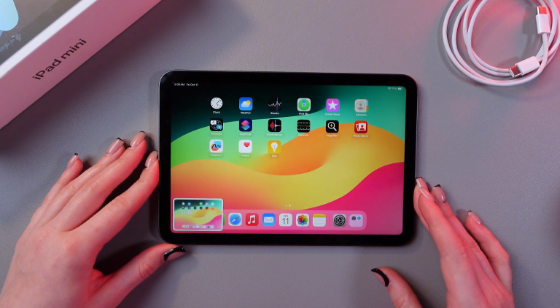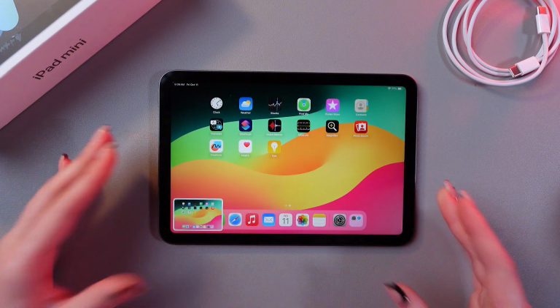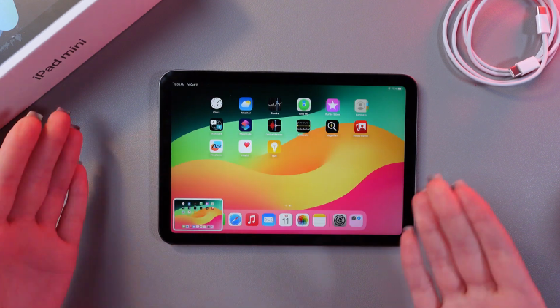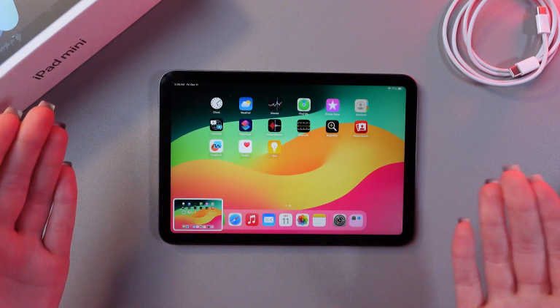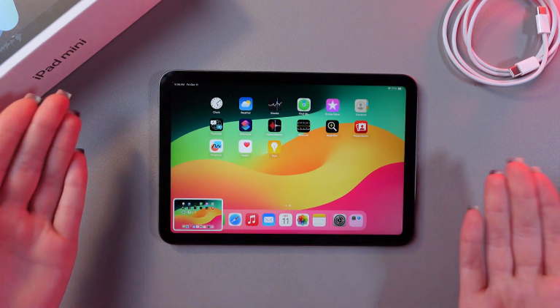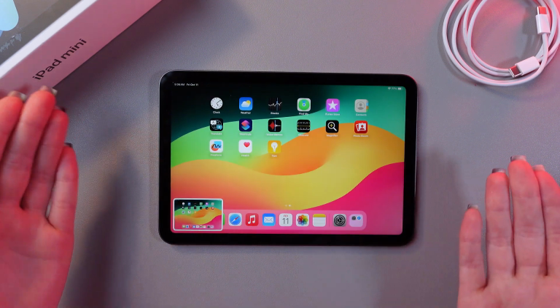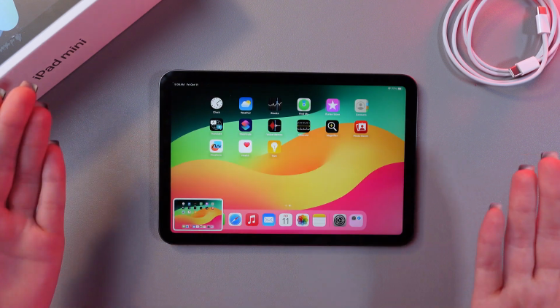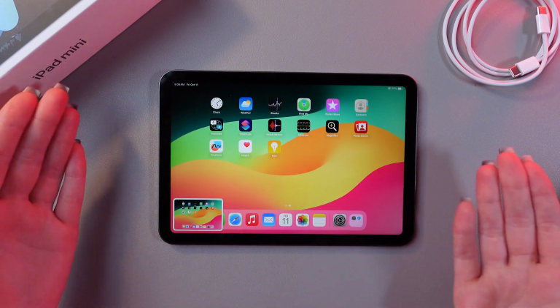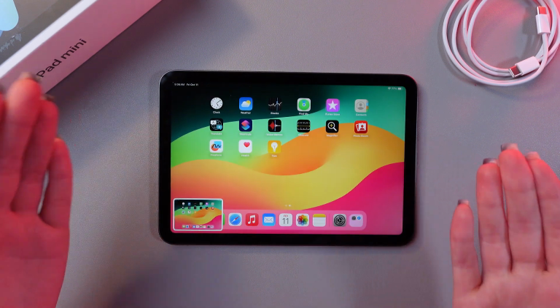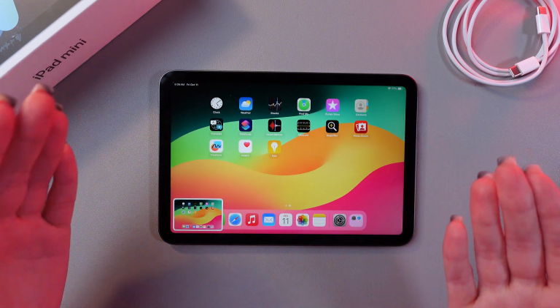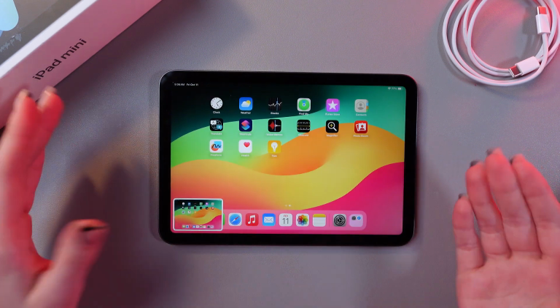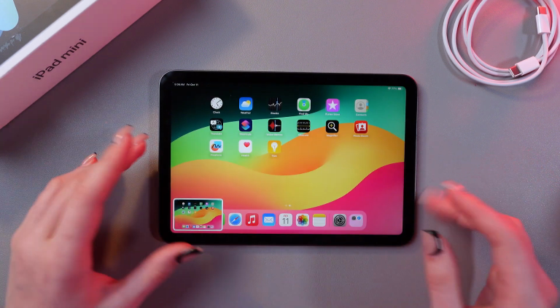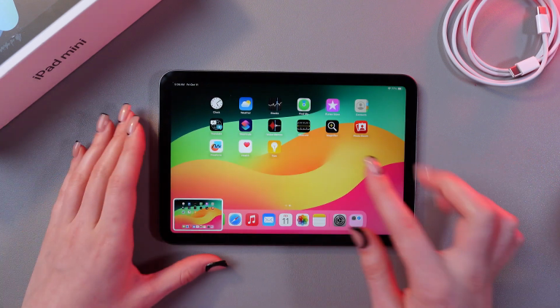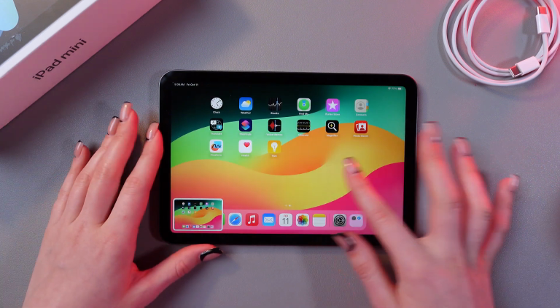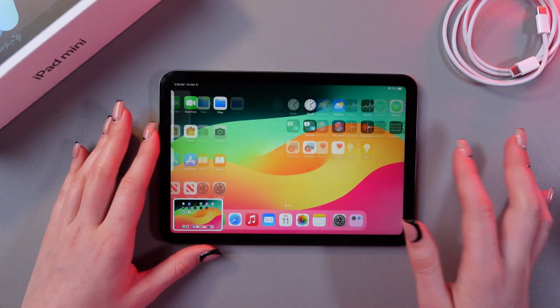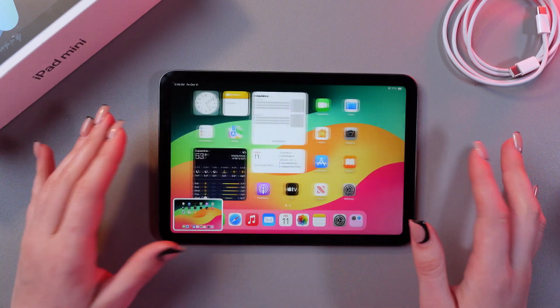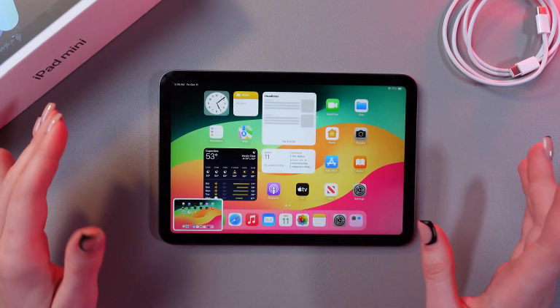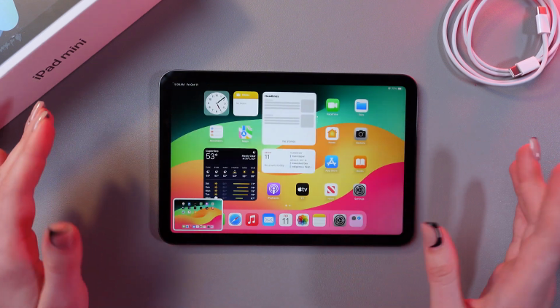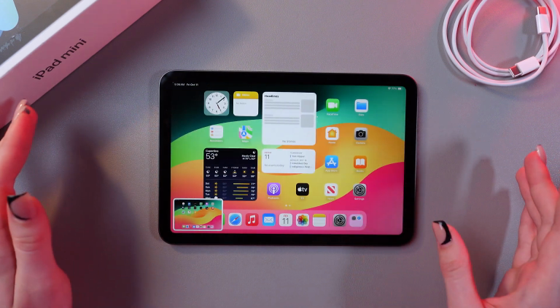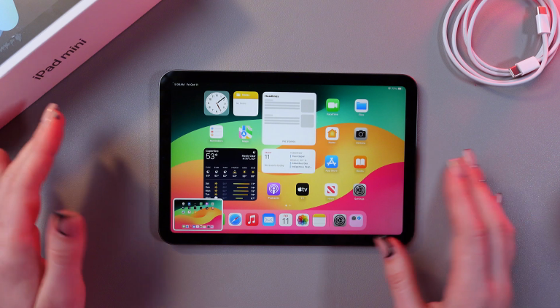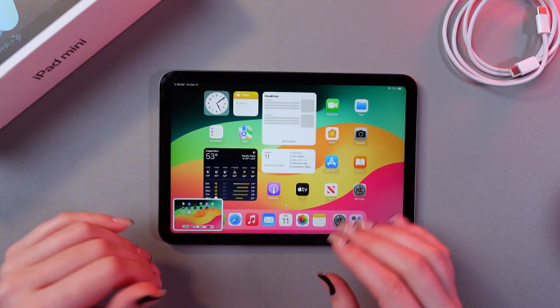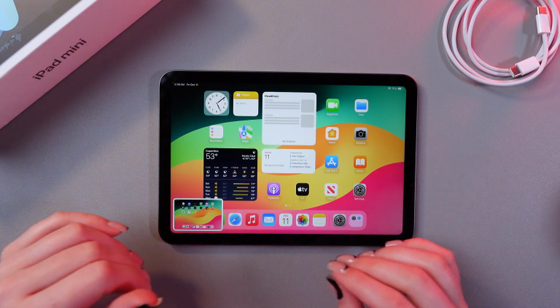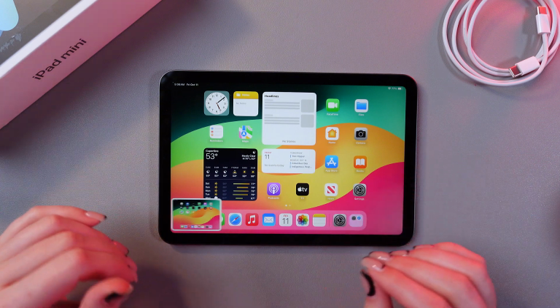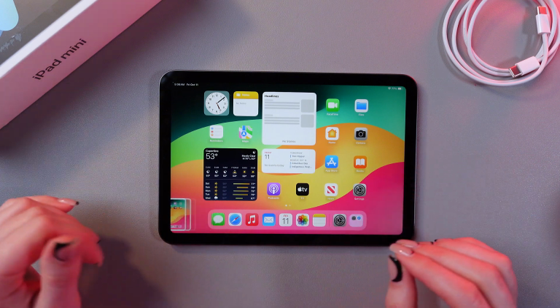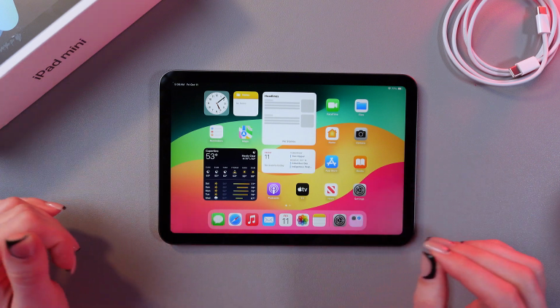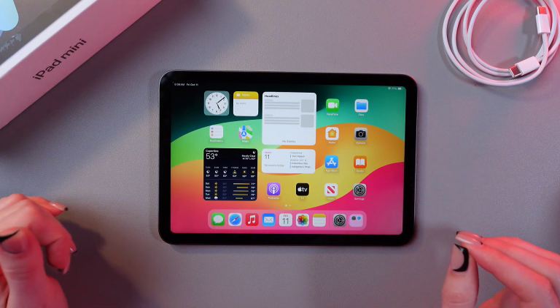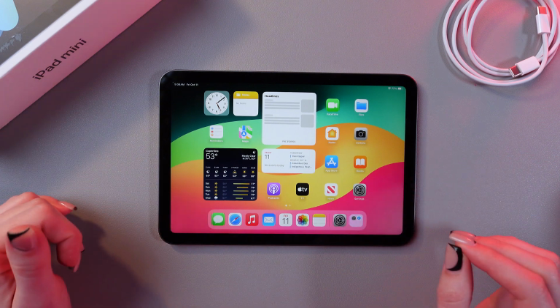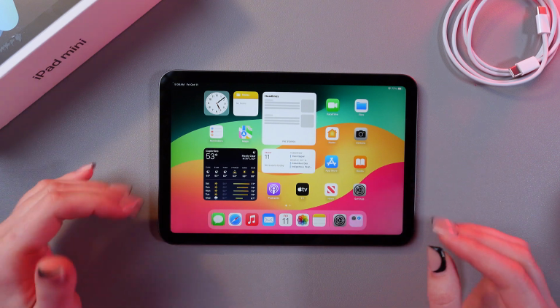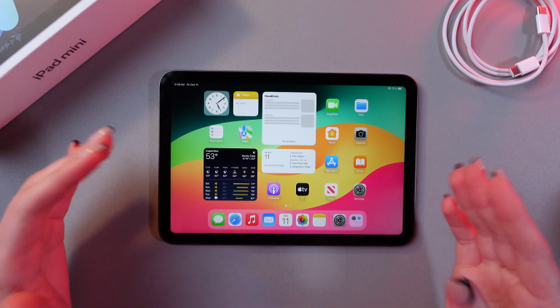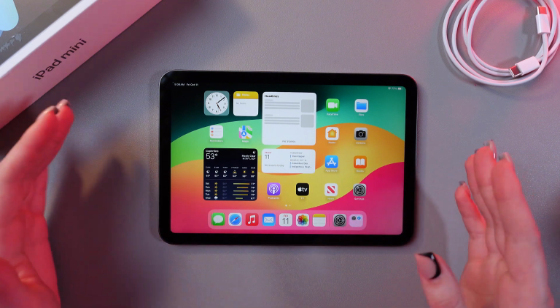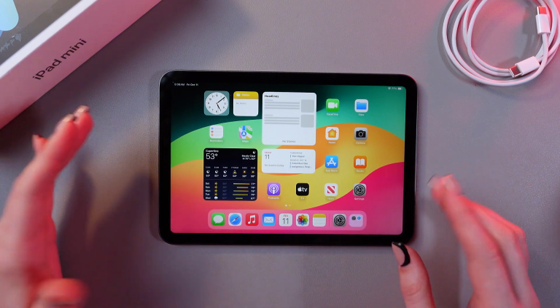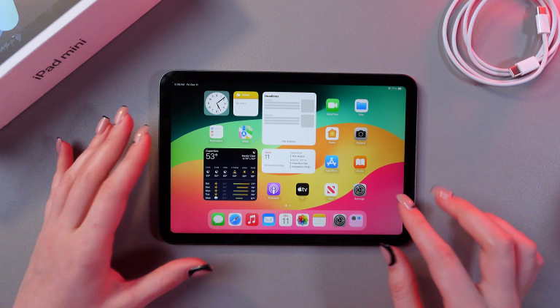And everything works just fine. And also, the last way, we can enable AssistiveTouch.